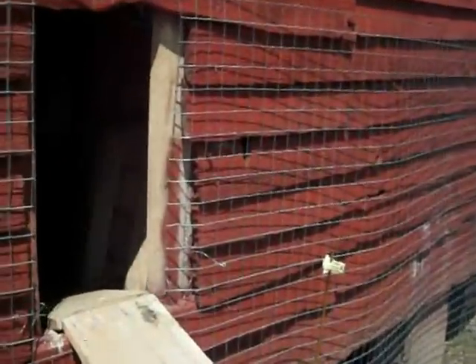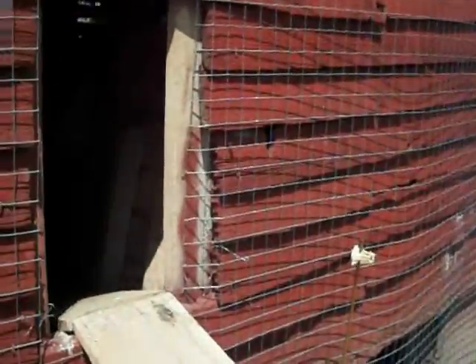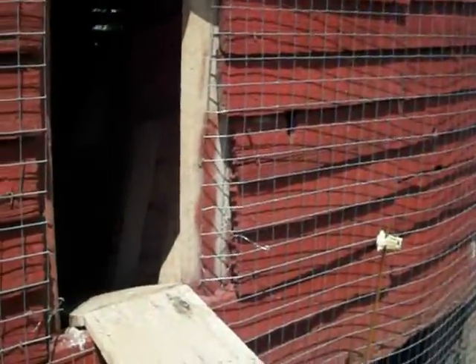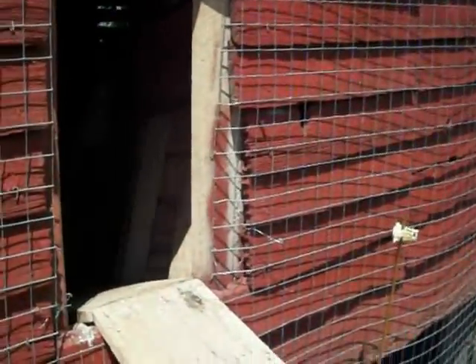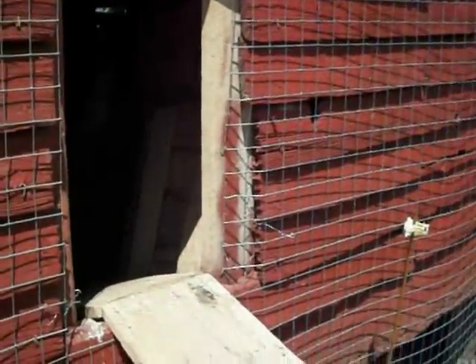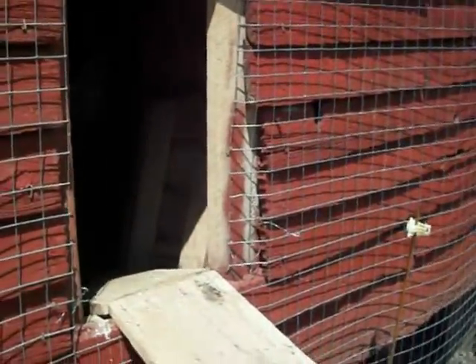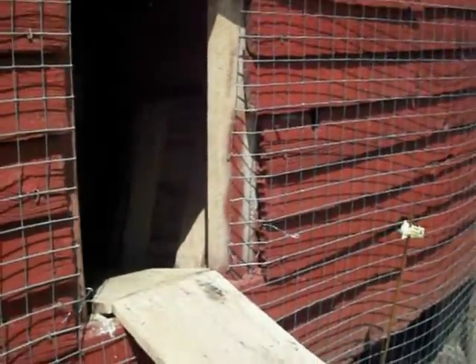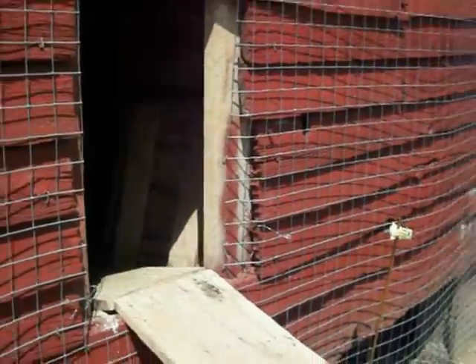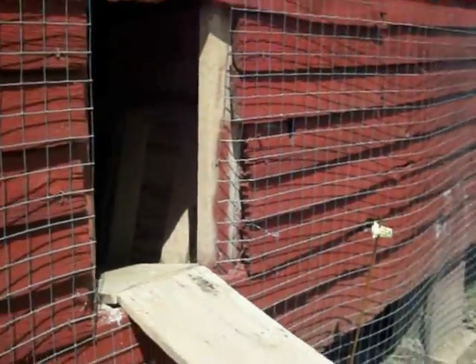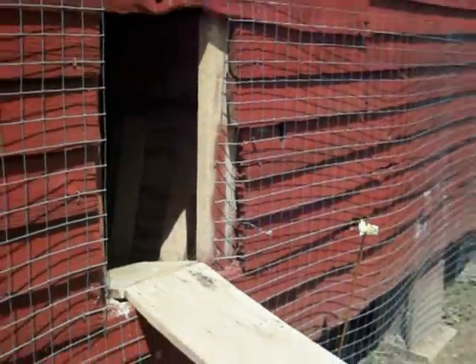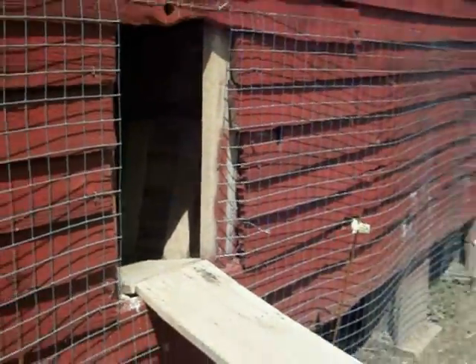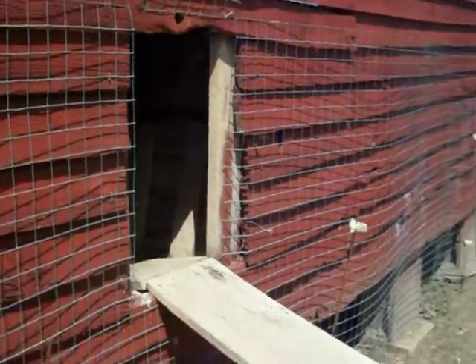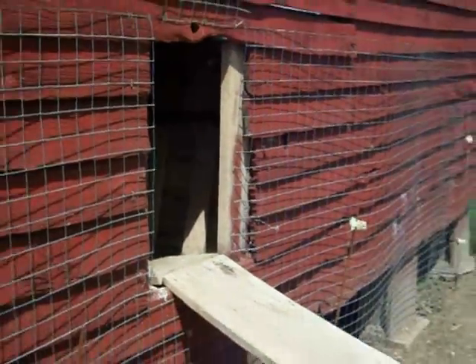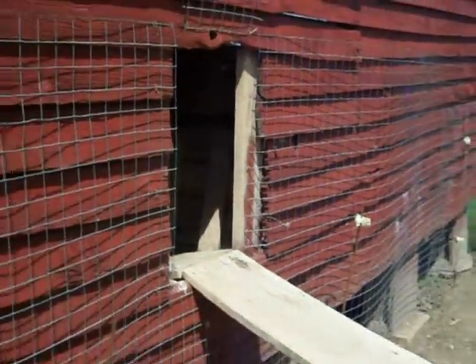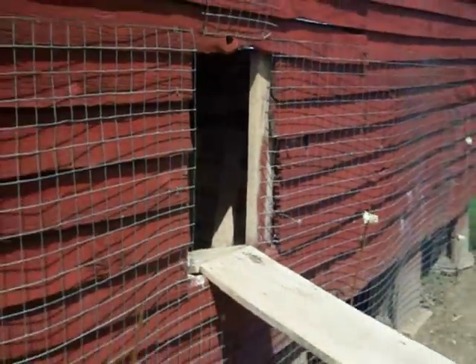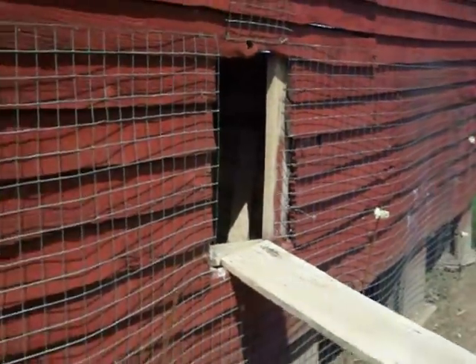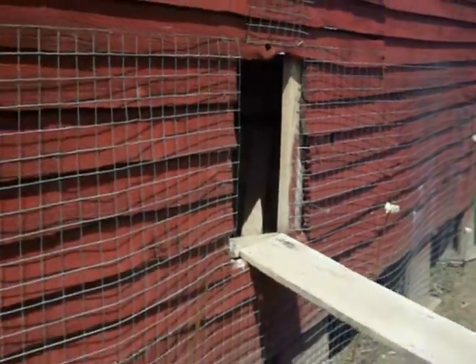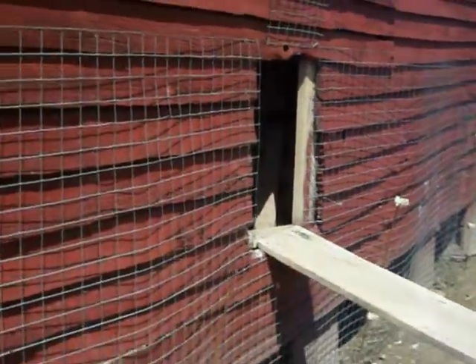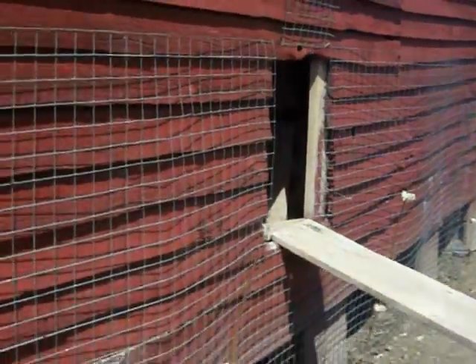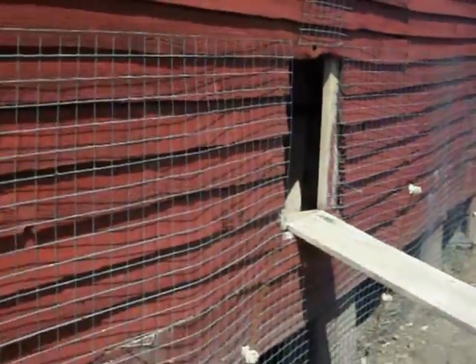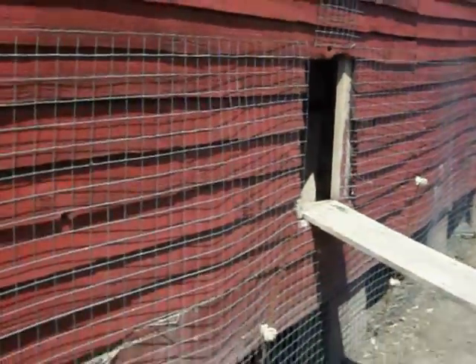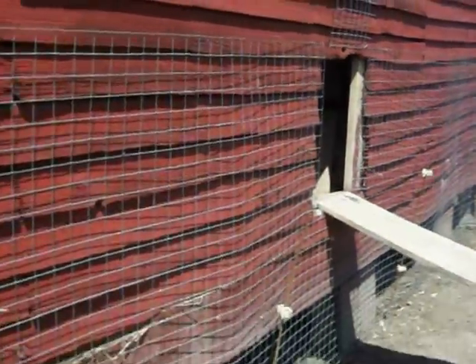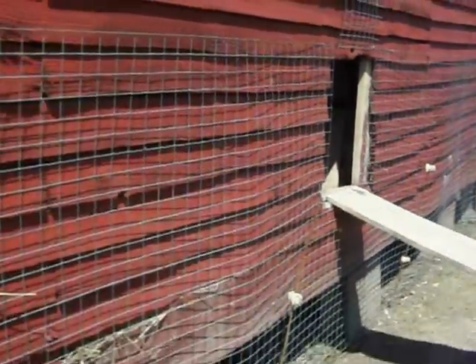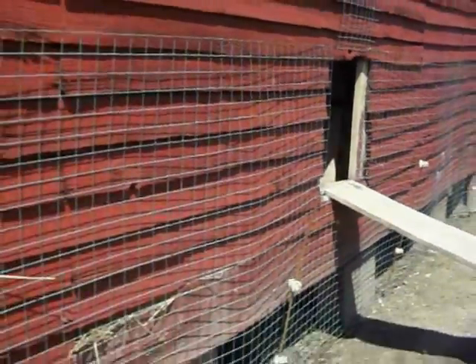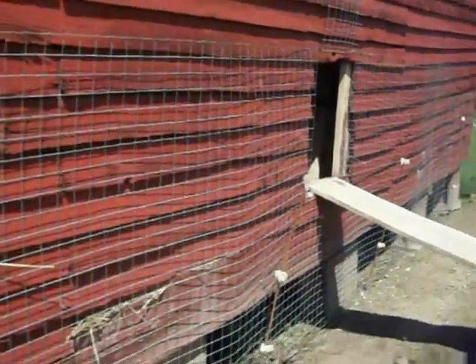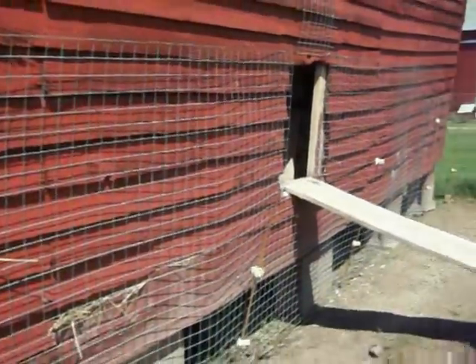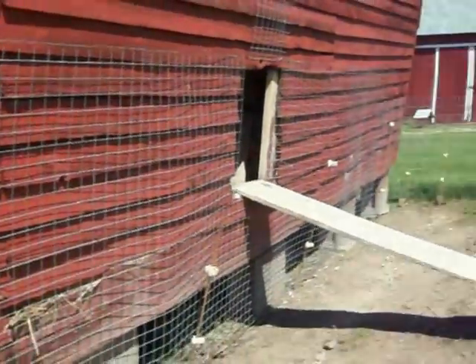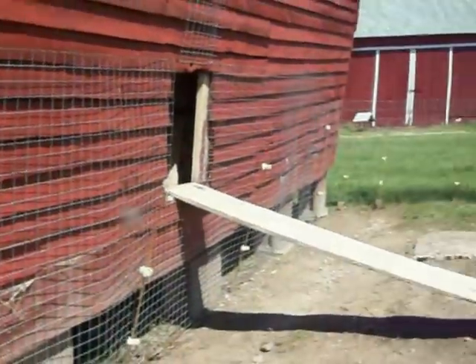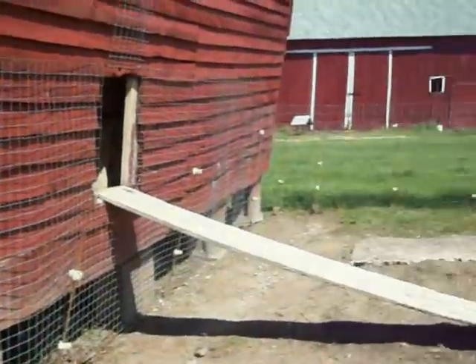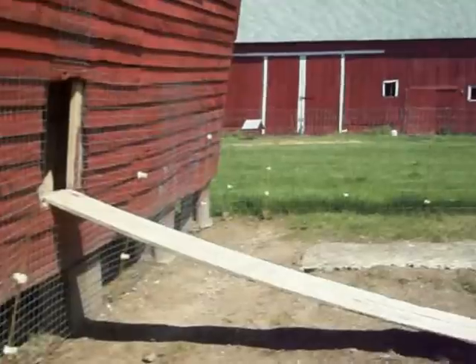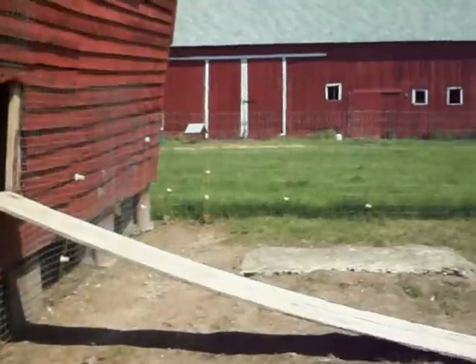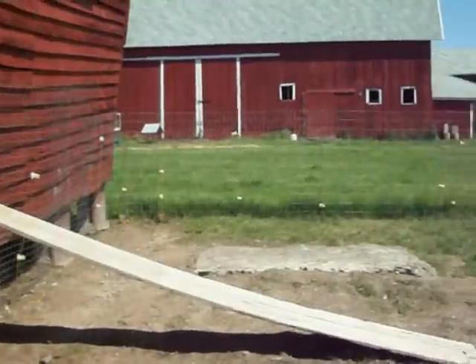Let's move back and let them come out. They'll come out now.